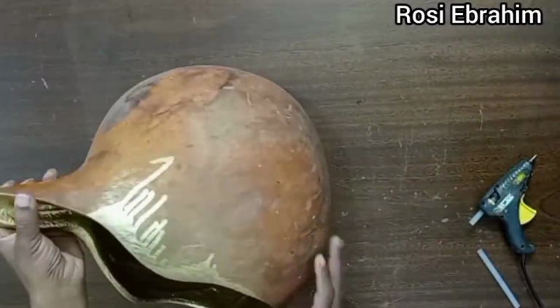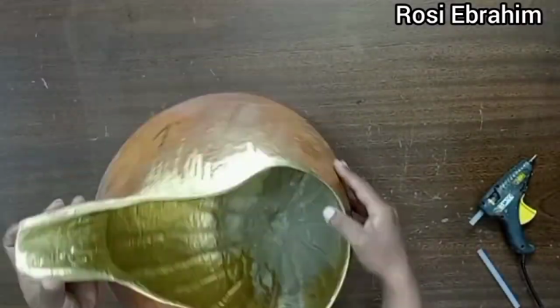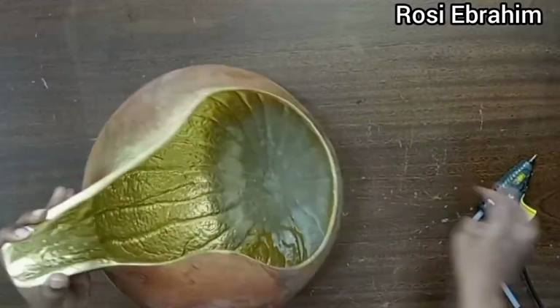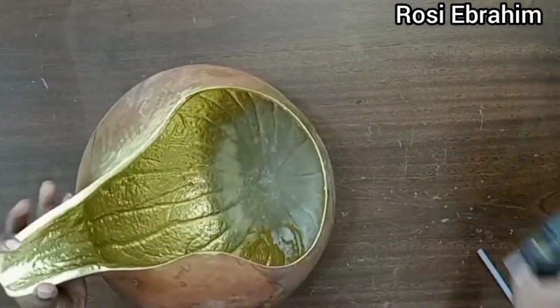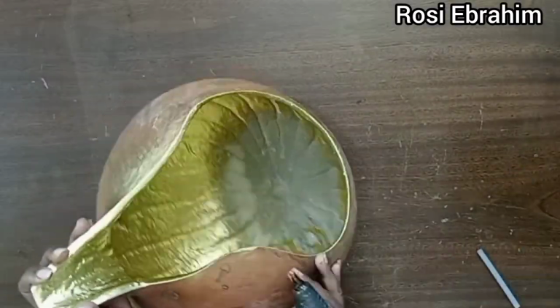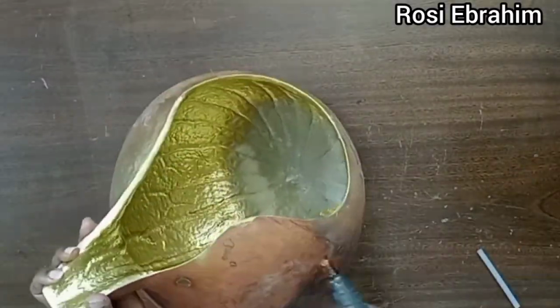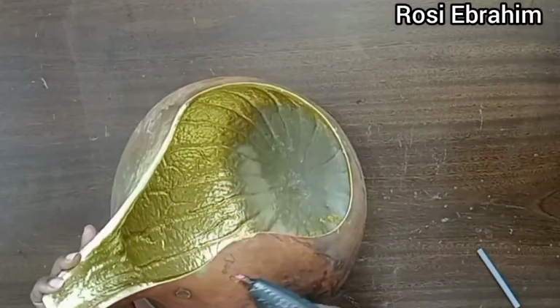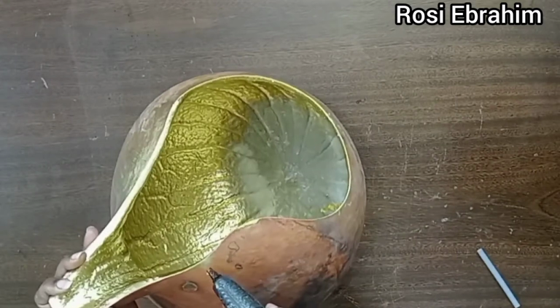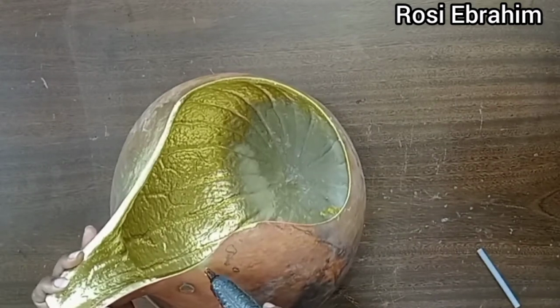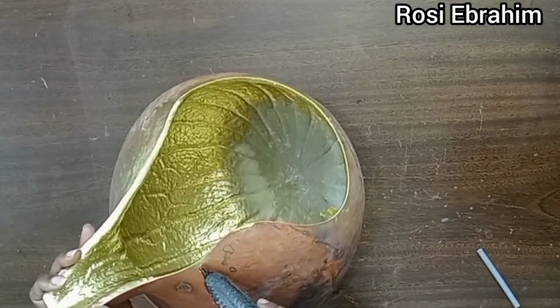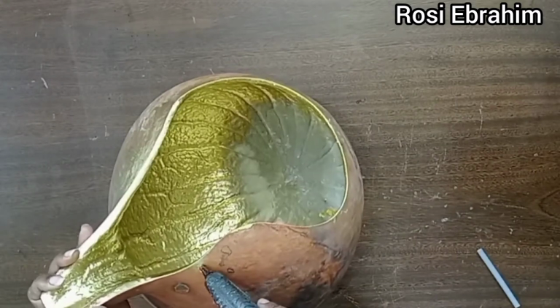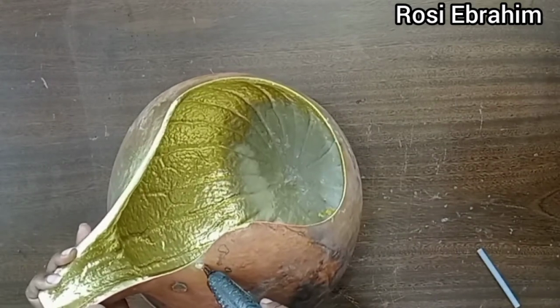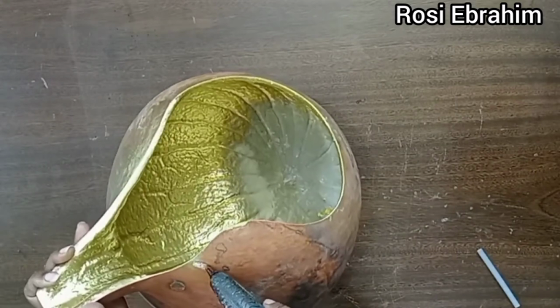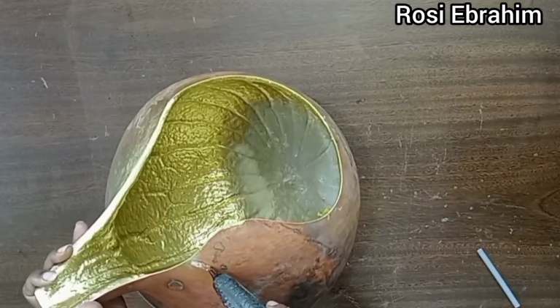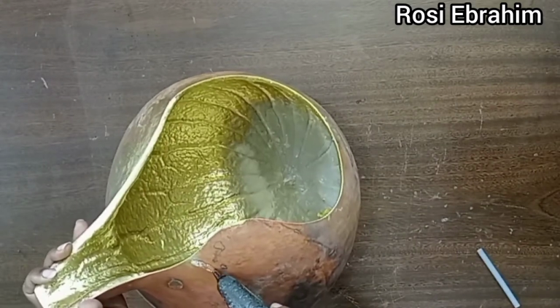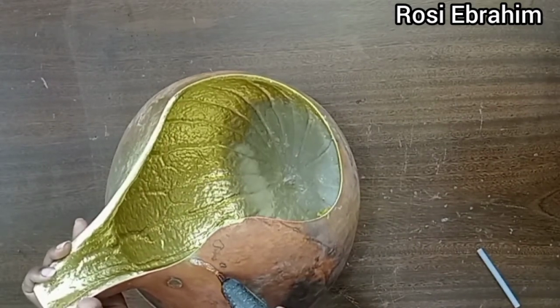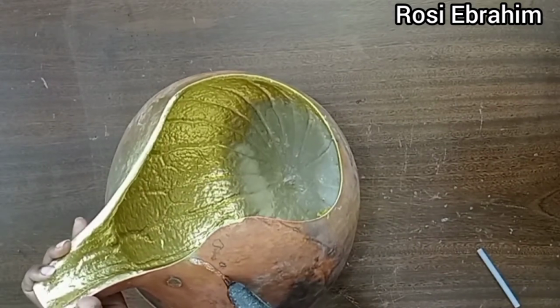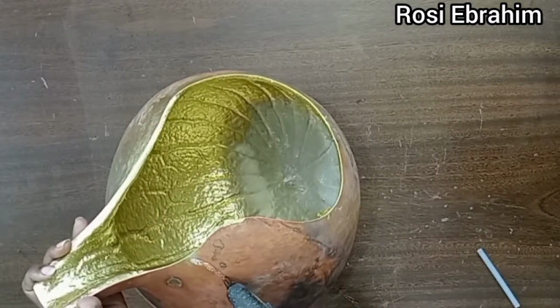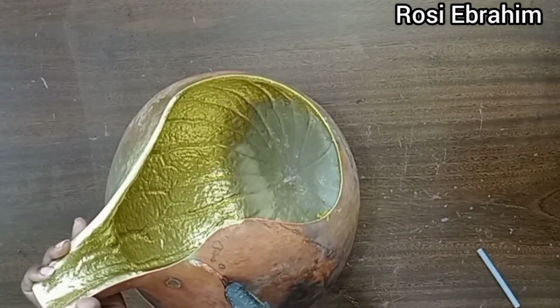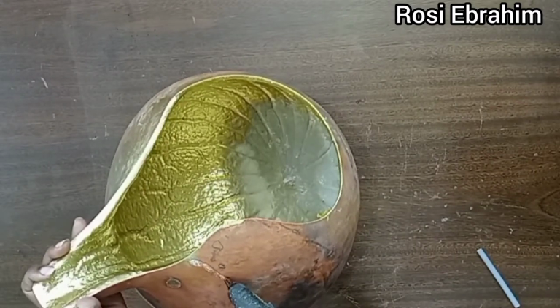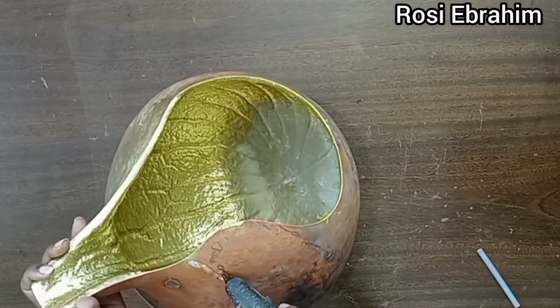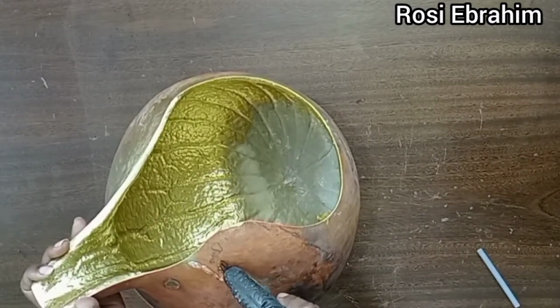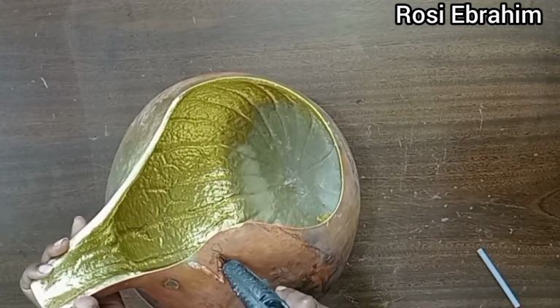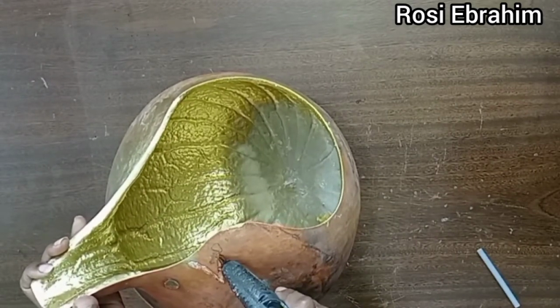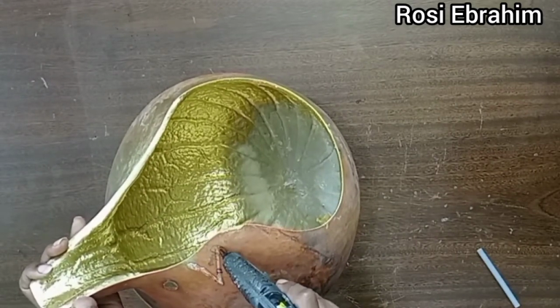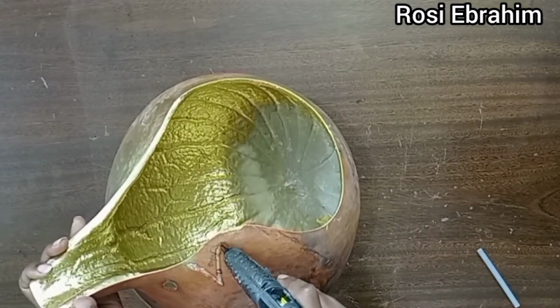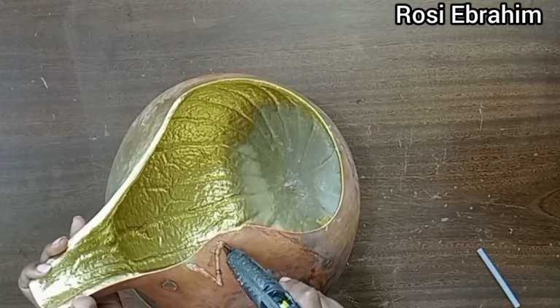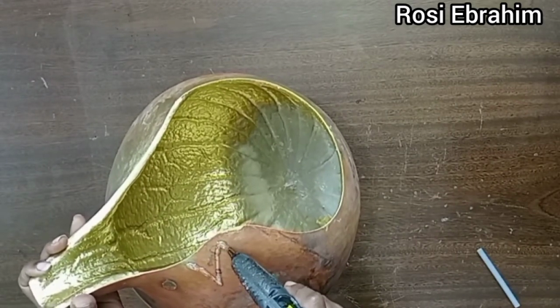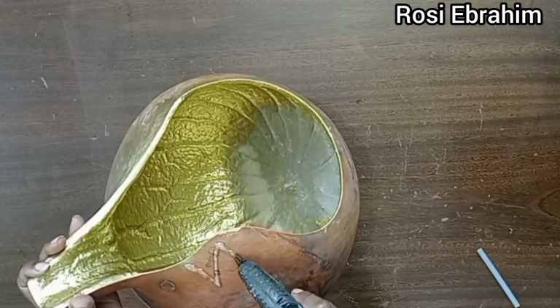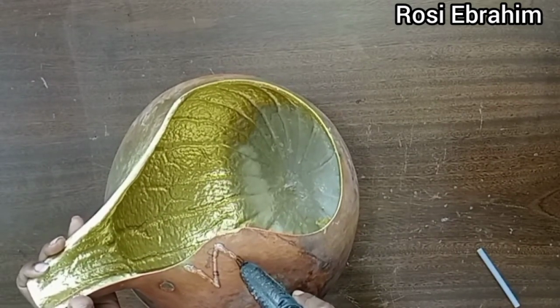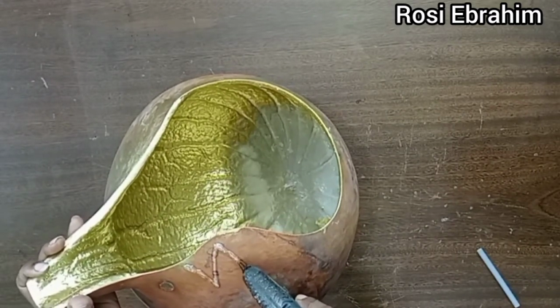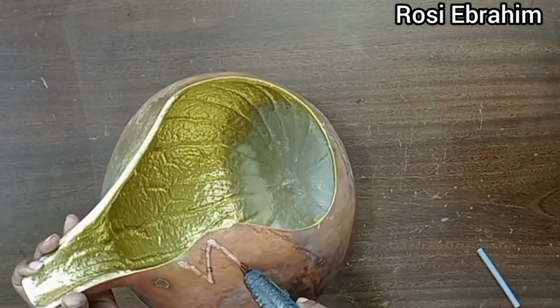For this design I'll use a hot glue gun to draw some shapes, and once it cools down I'll spray paint it black.